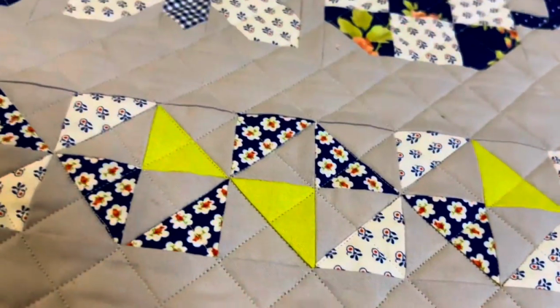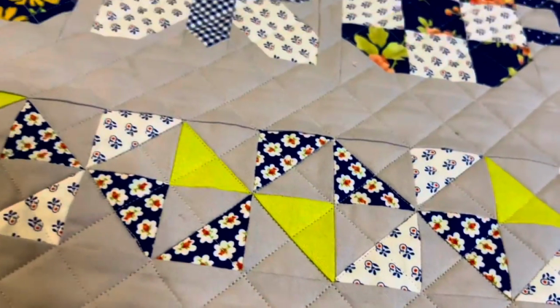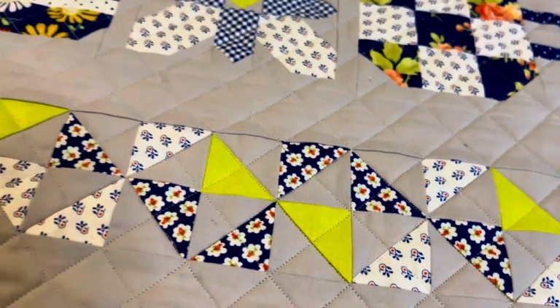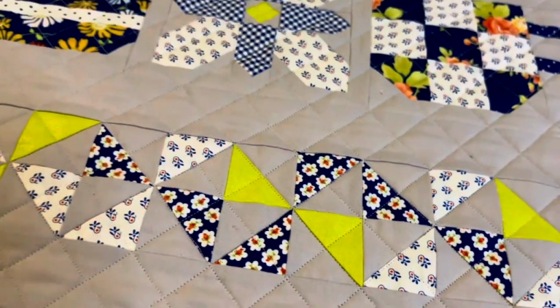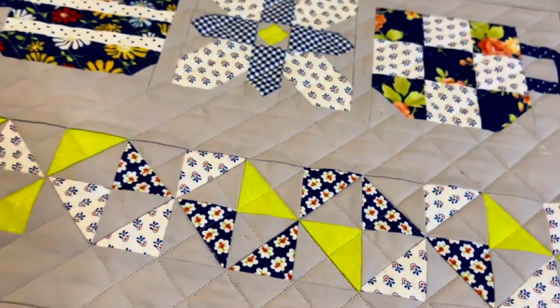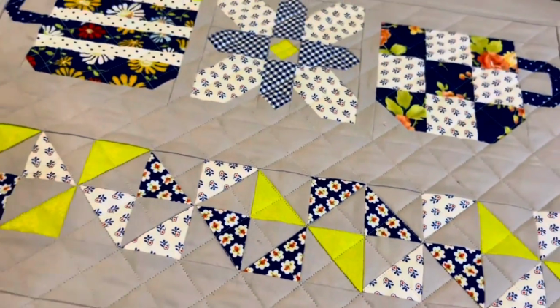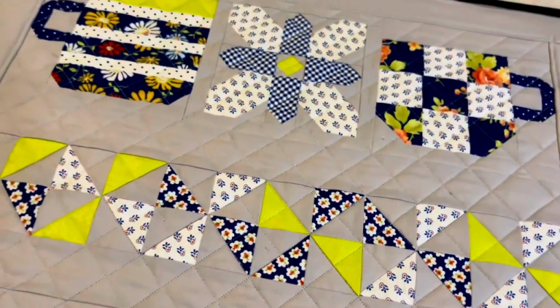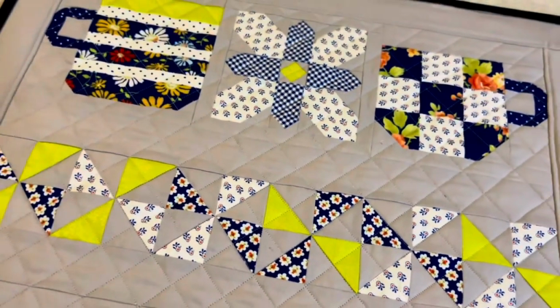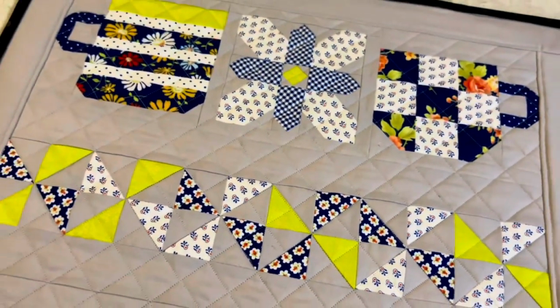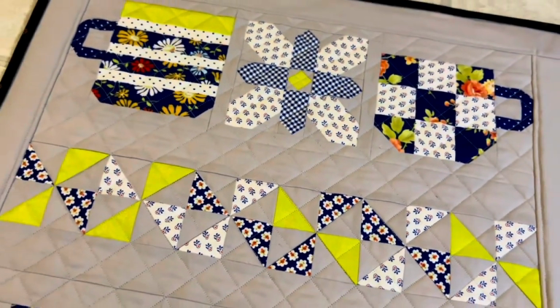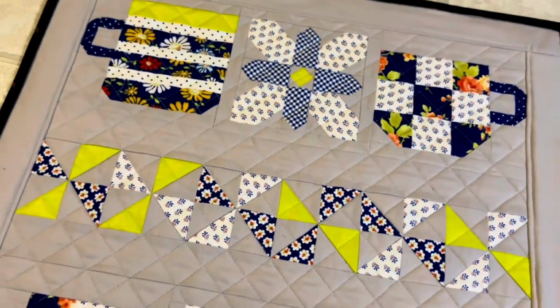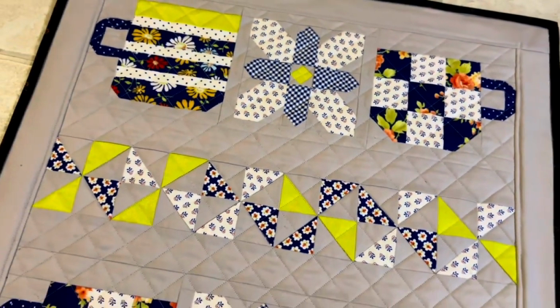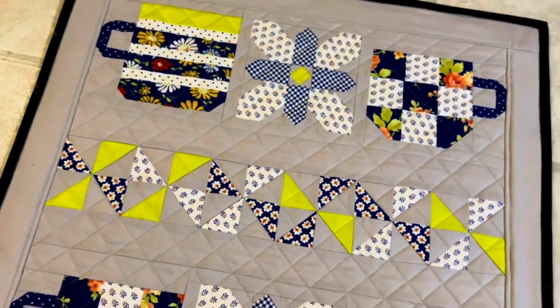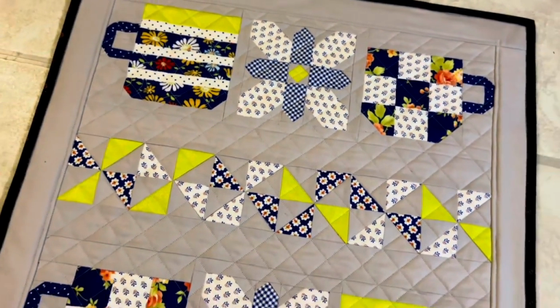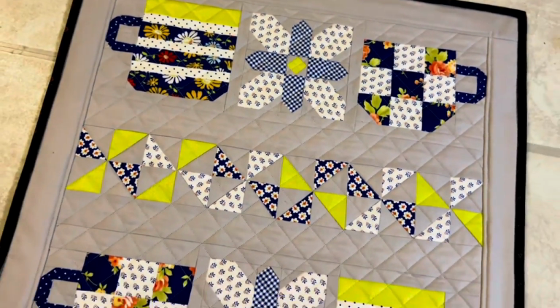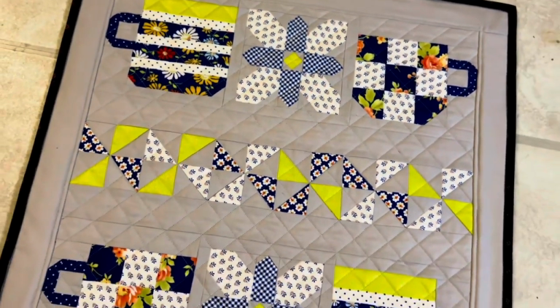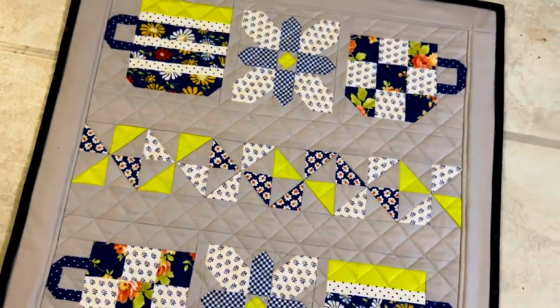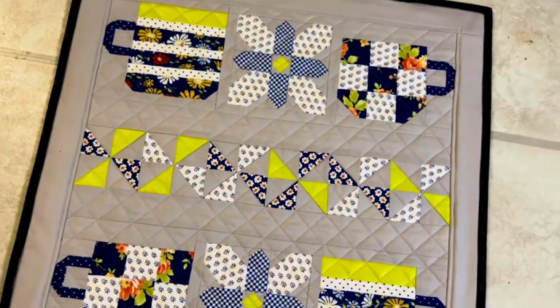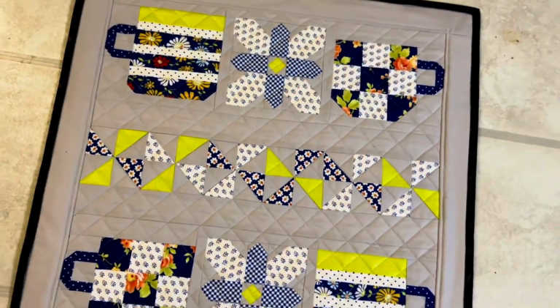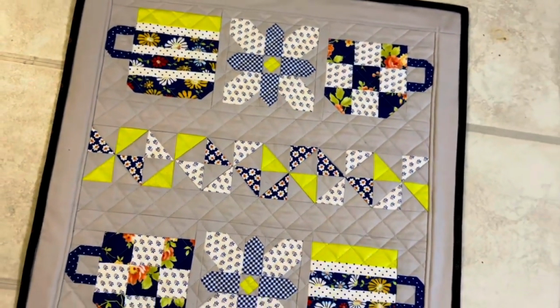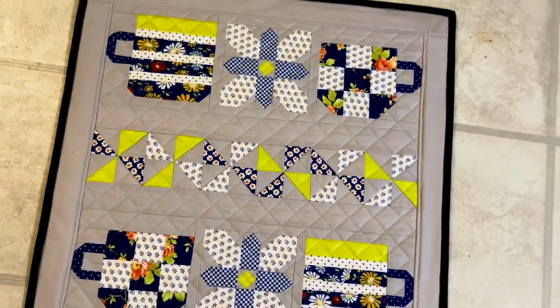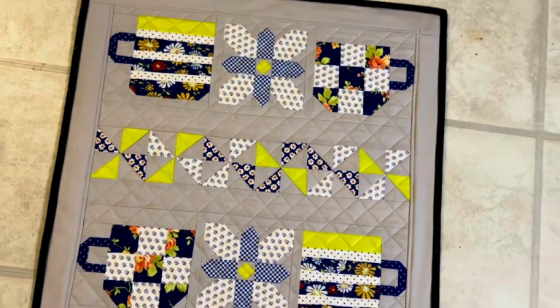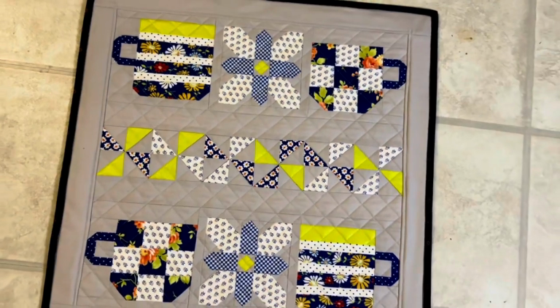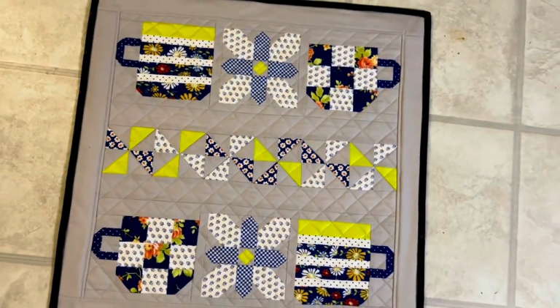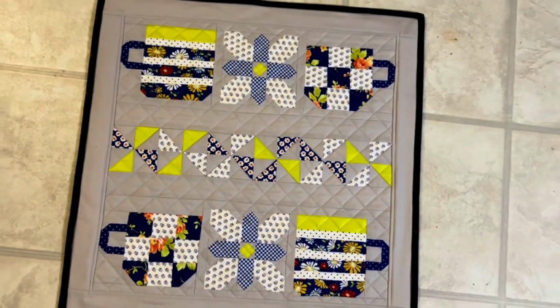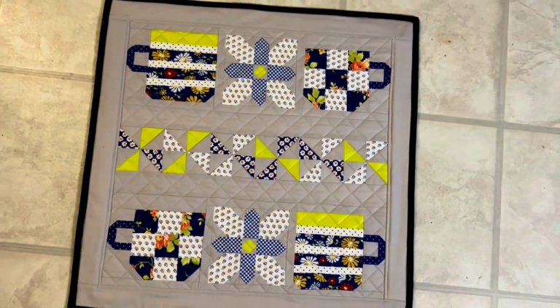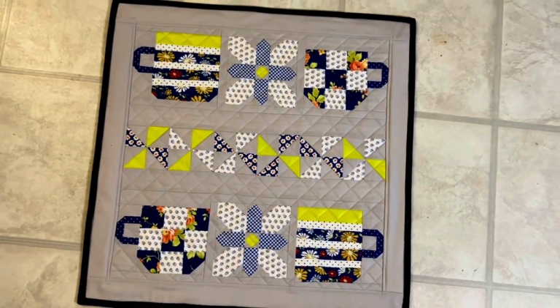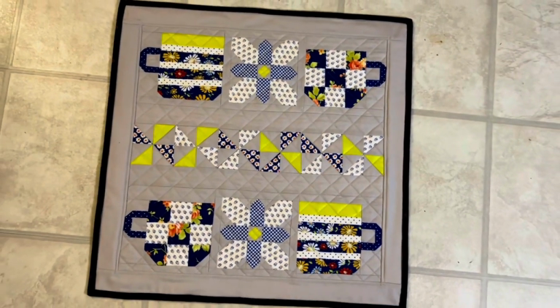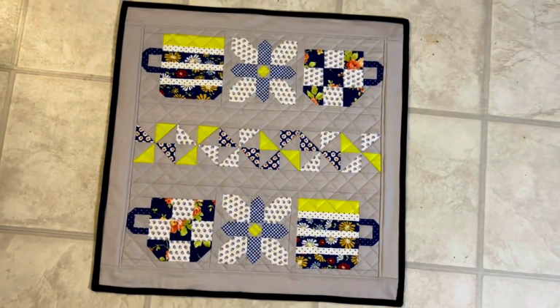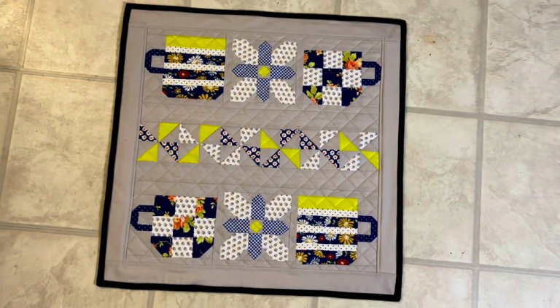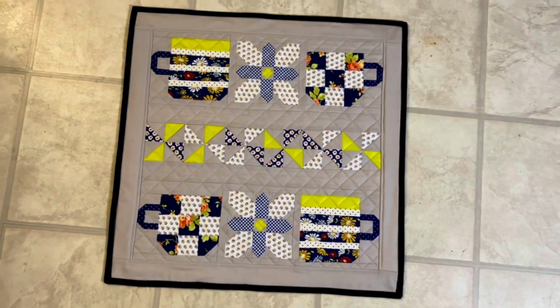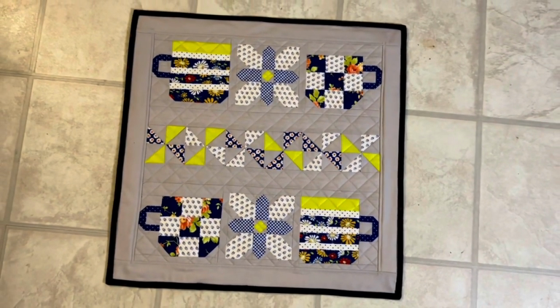Thanks so much for watching! Which theme do you like — do you like the Christmas hot chocolate scene or the summer tea time? Let me know. Bye!